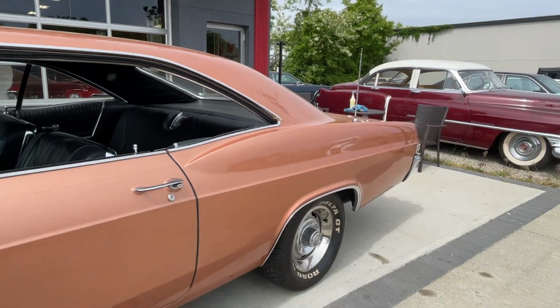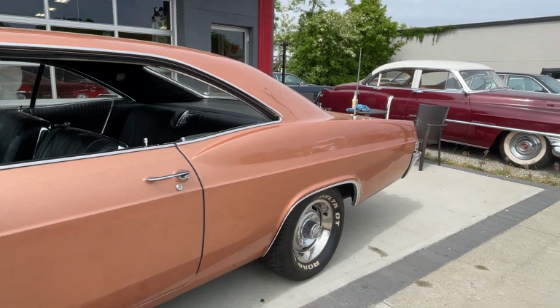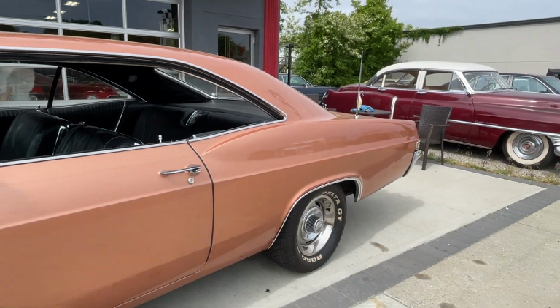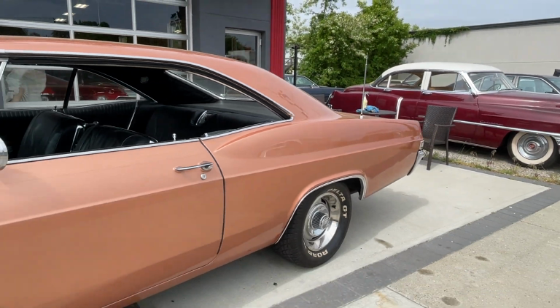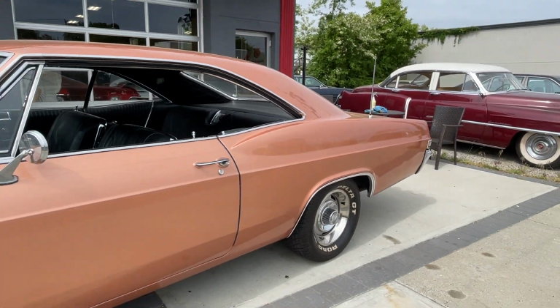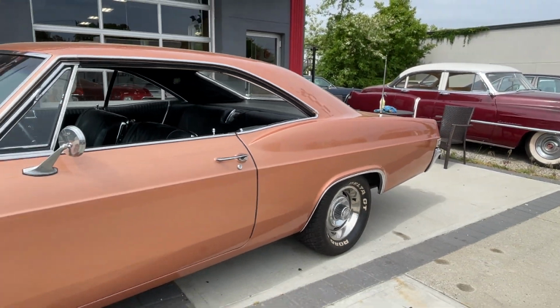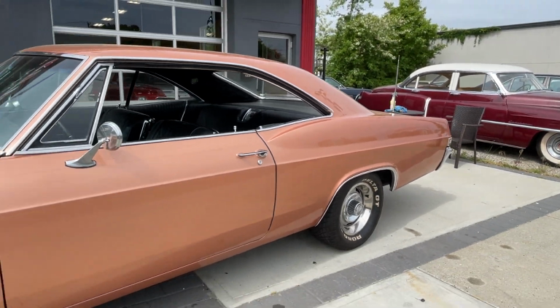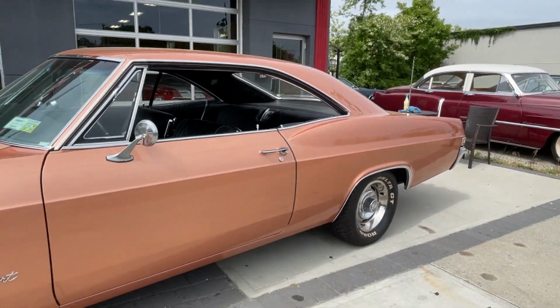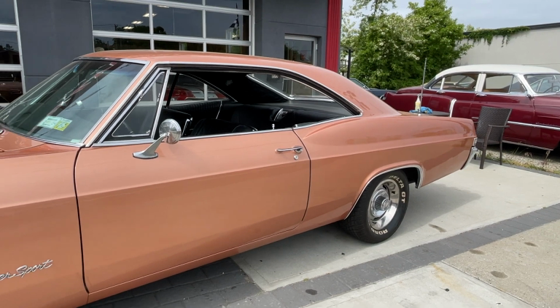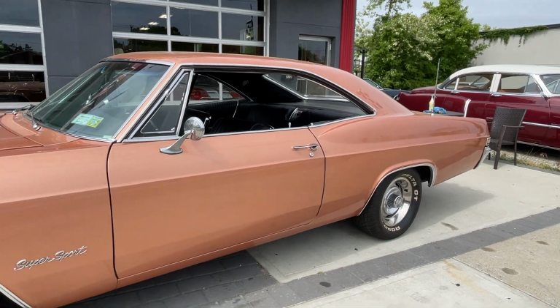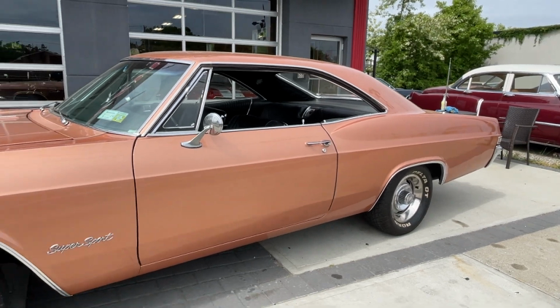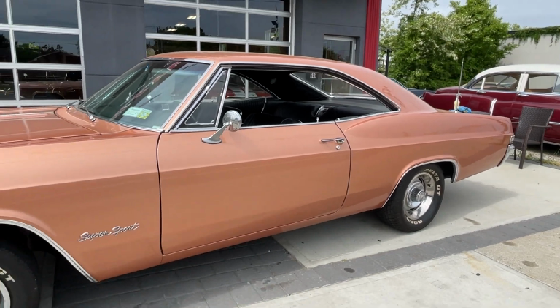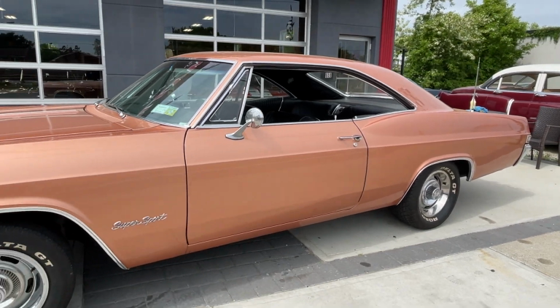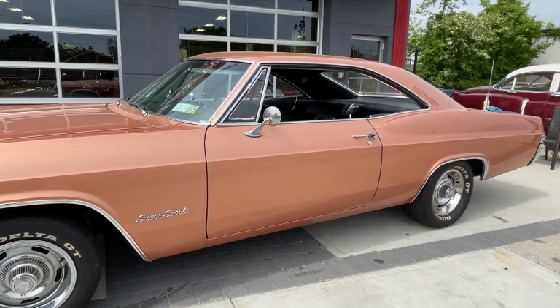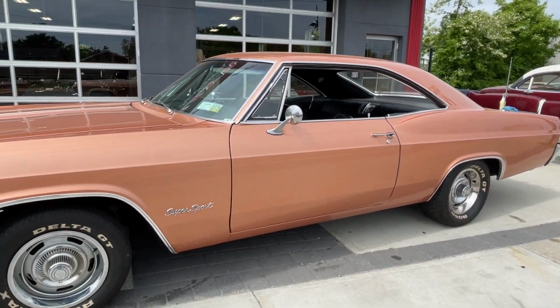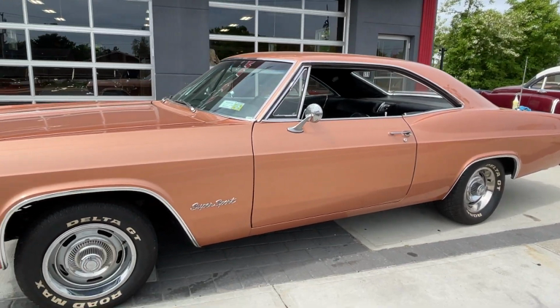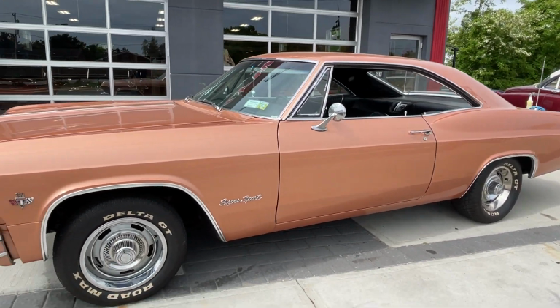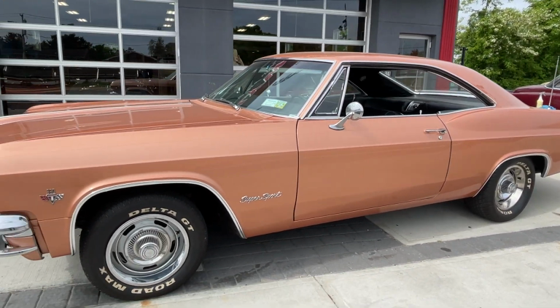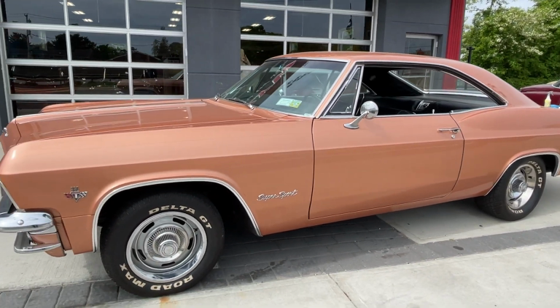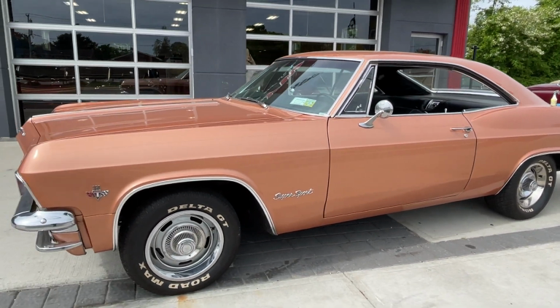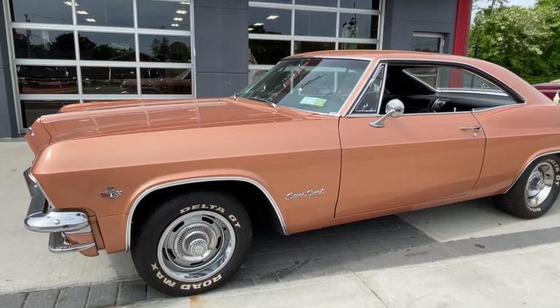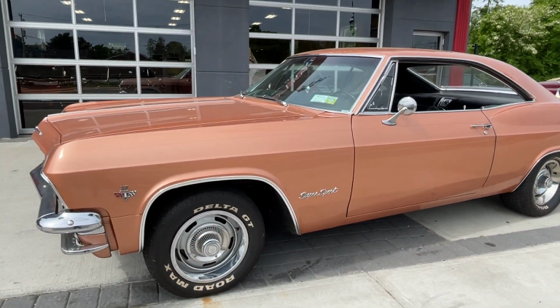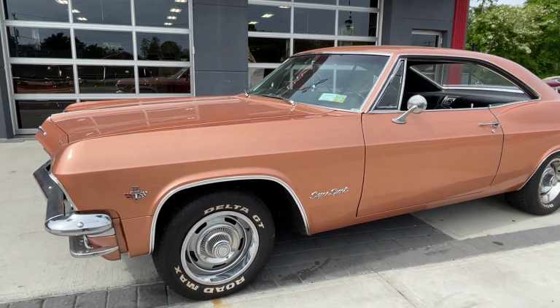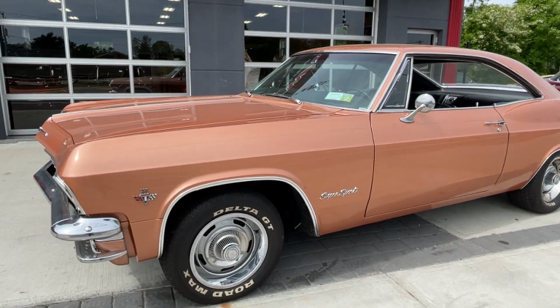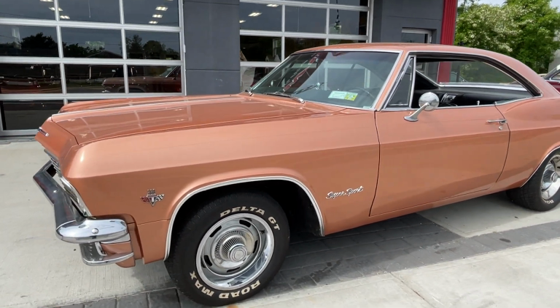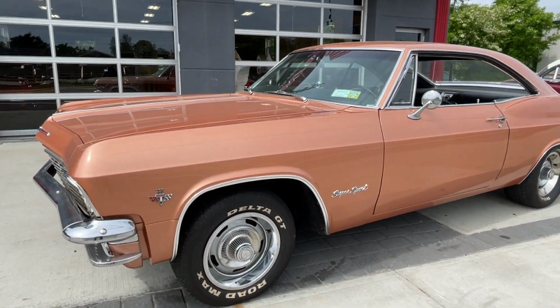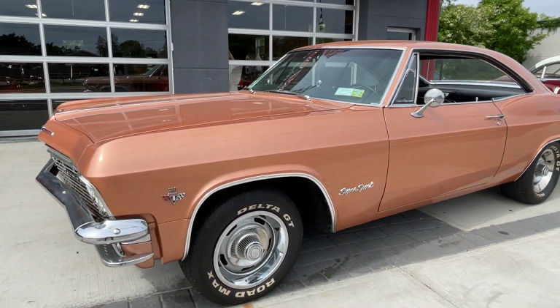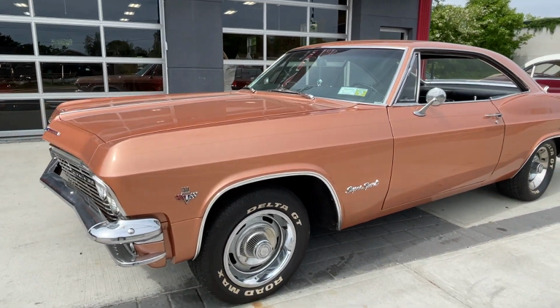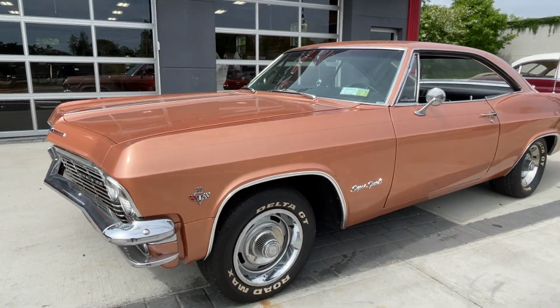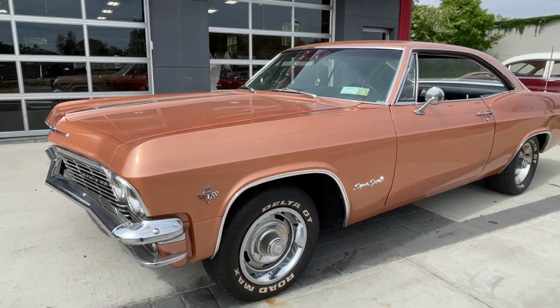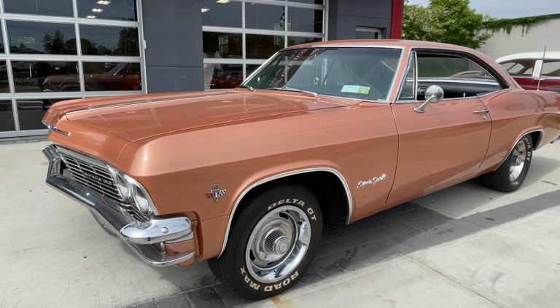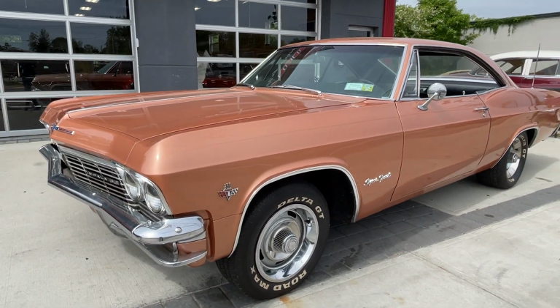1965 Chevy Impala. HollywoodMotorsUSA.com — check out all the pictures.